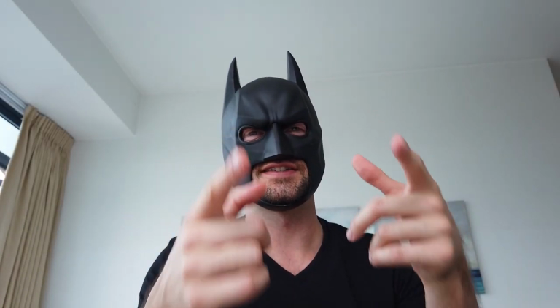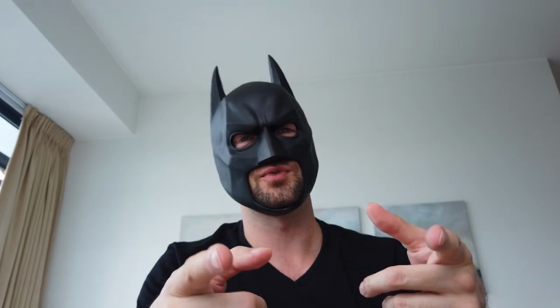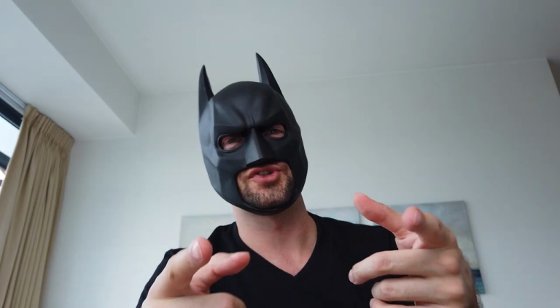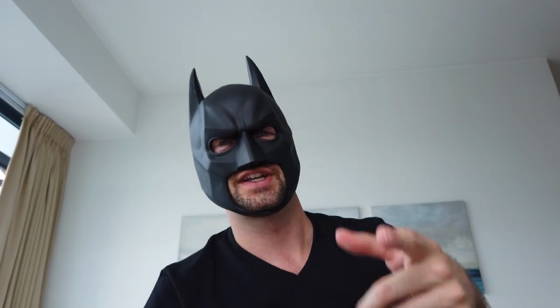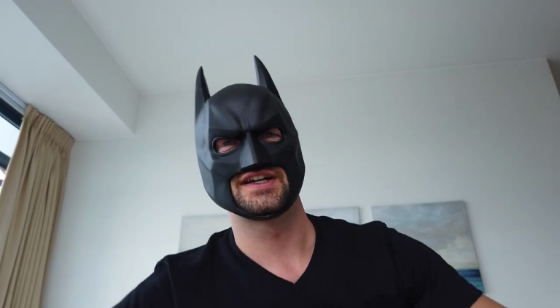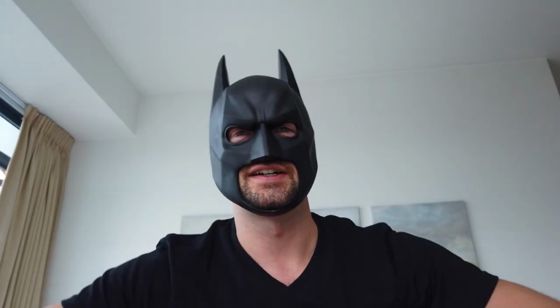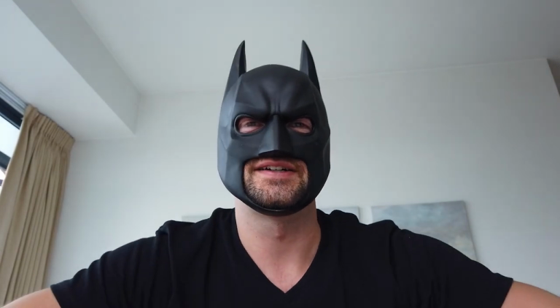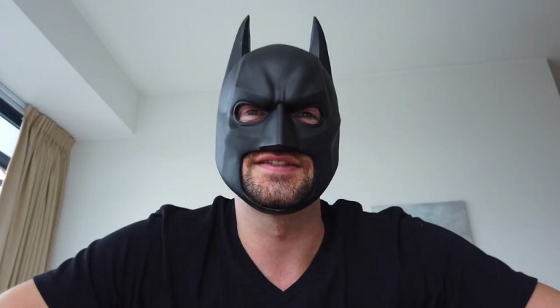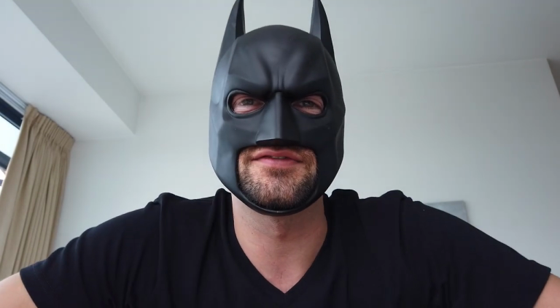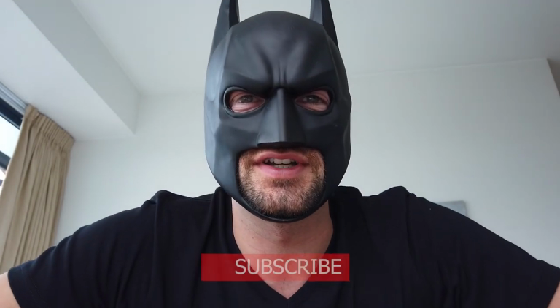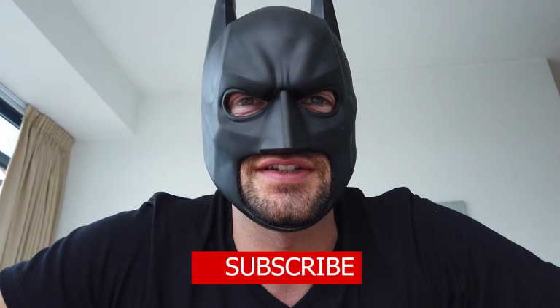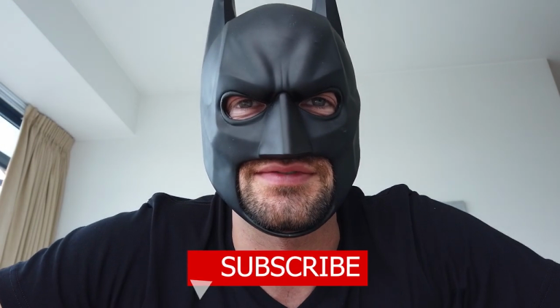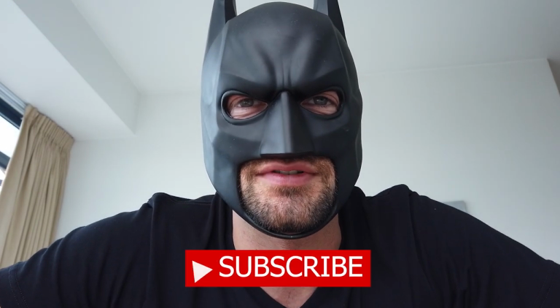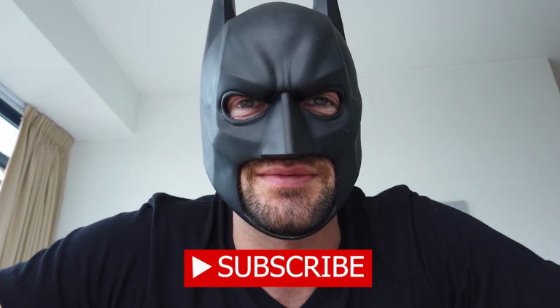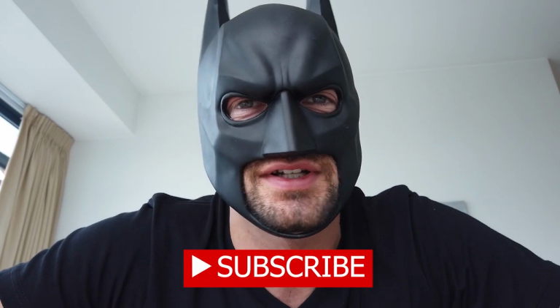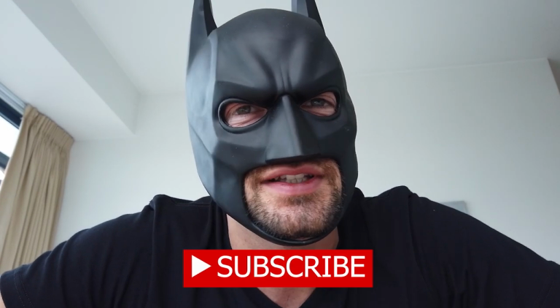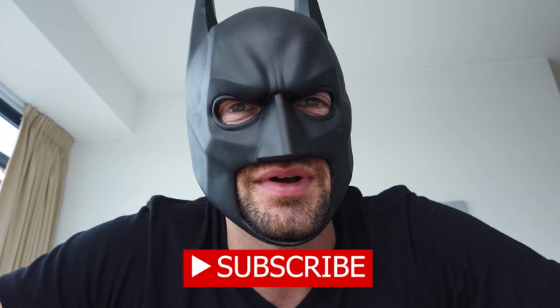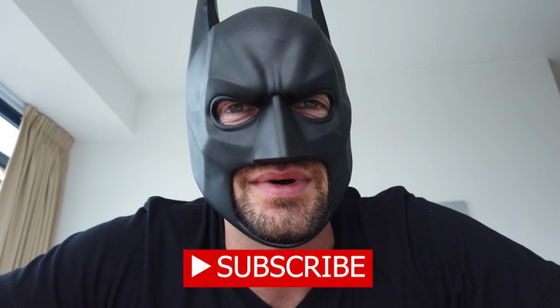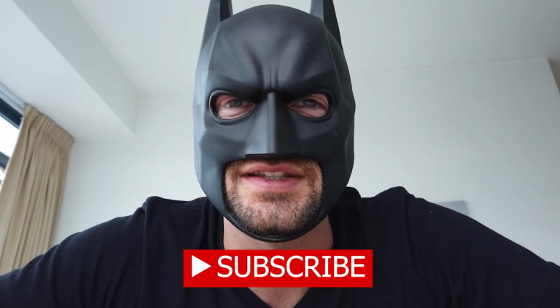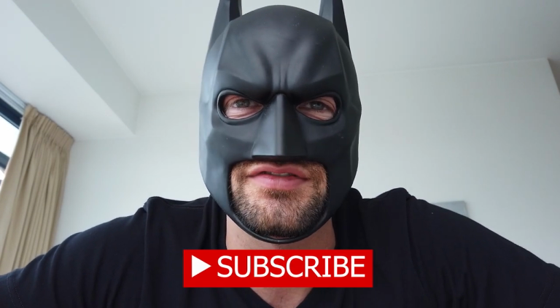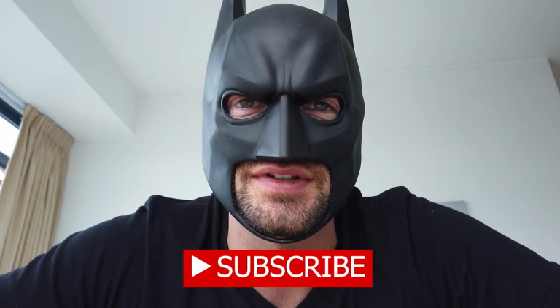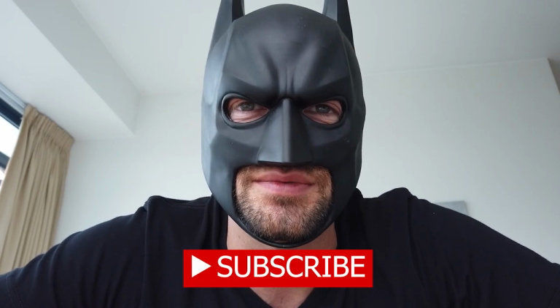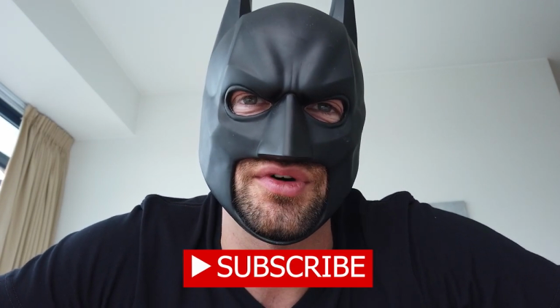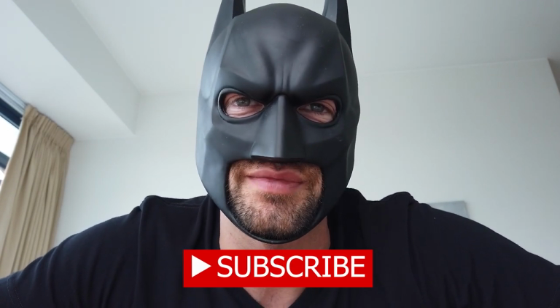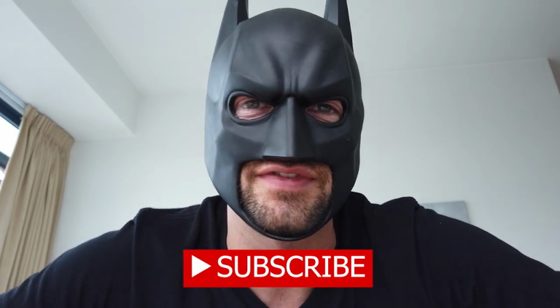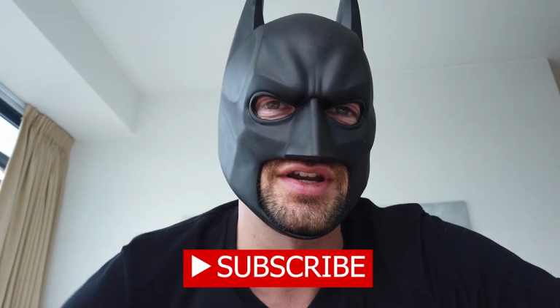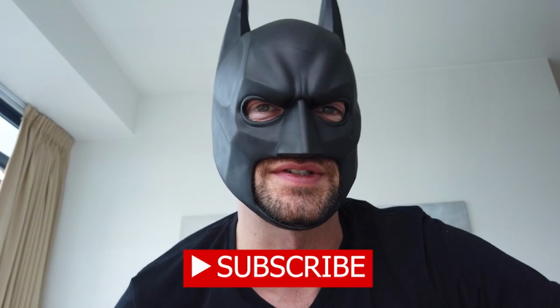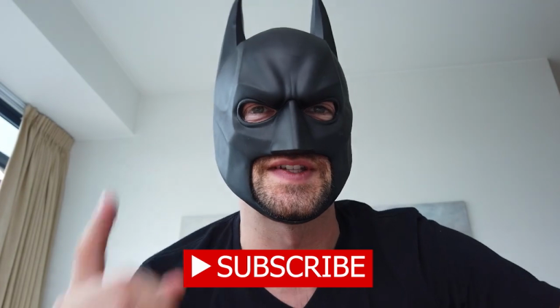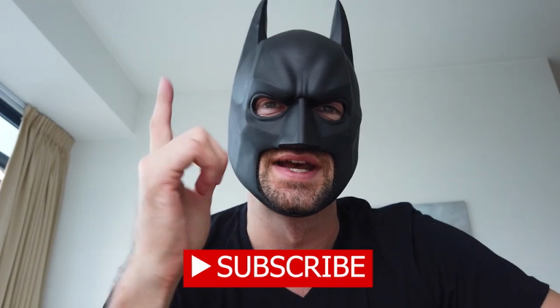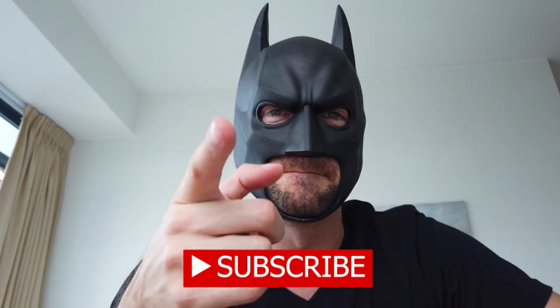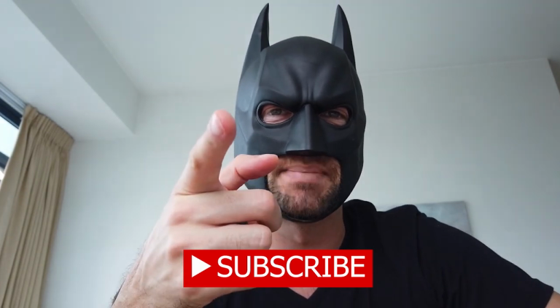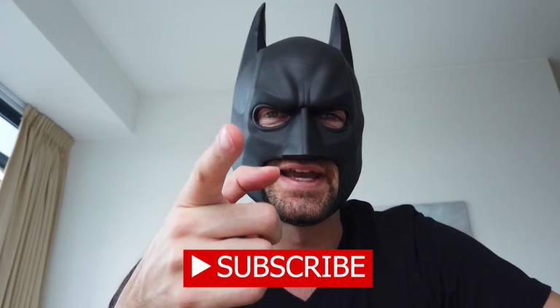Thanks for watching and don't forget to subscribe and click the bell button if you want to see more of my videos. Bye!